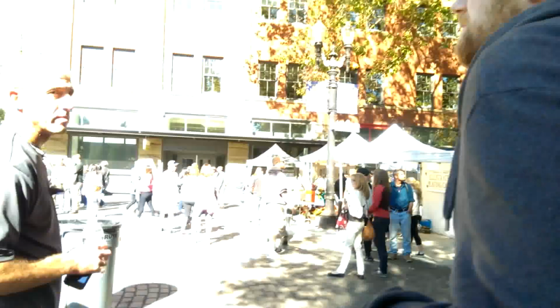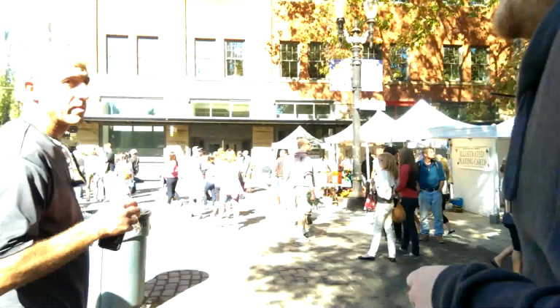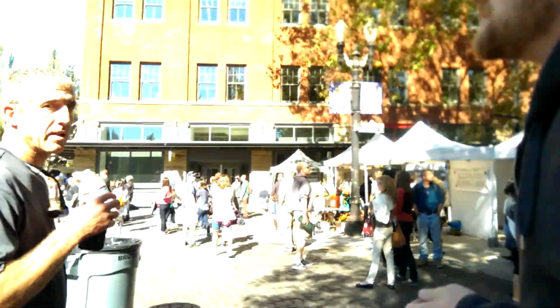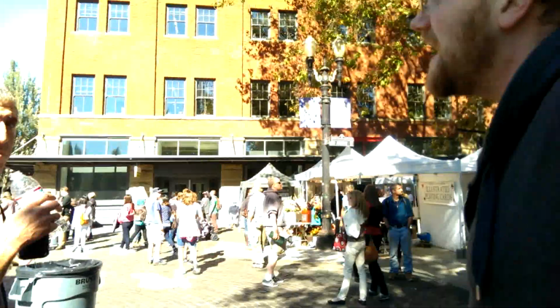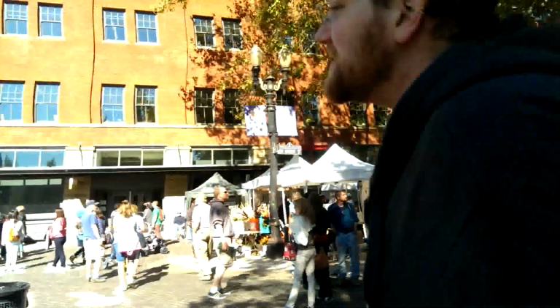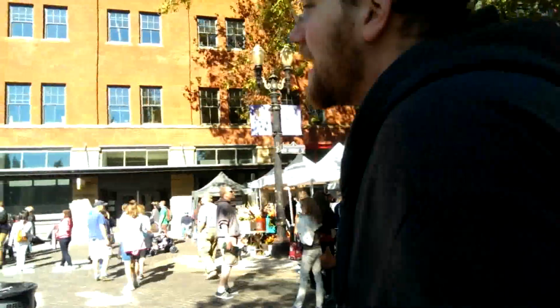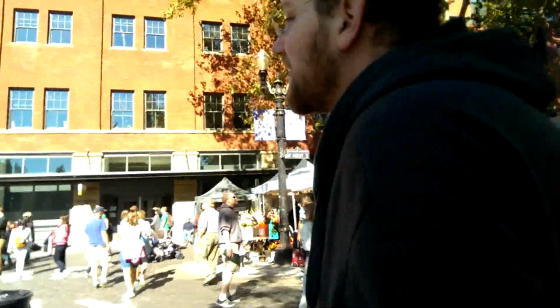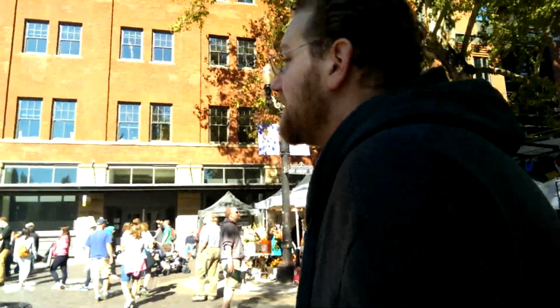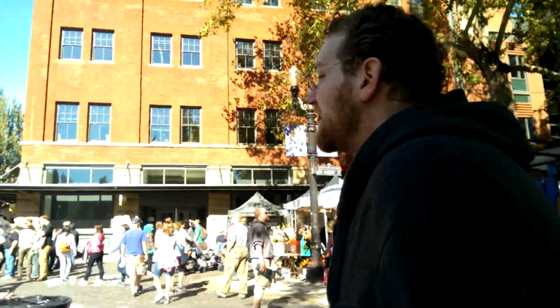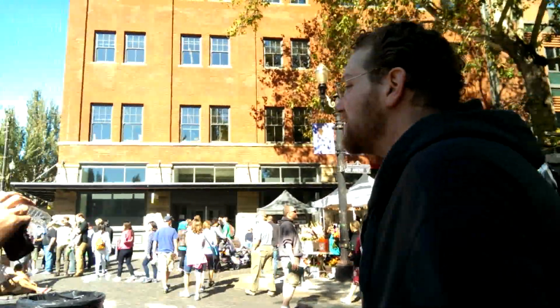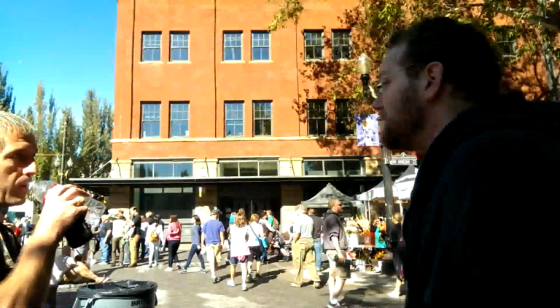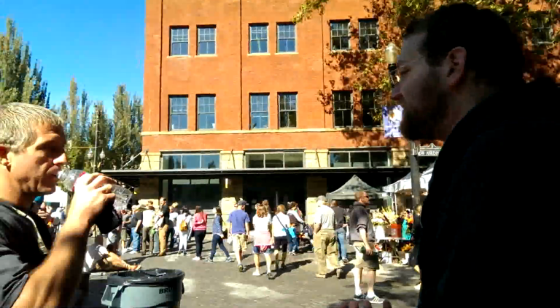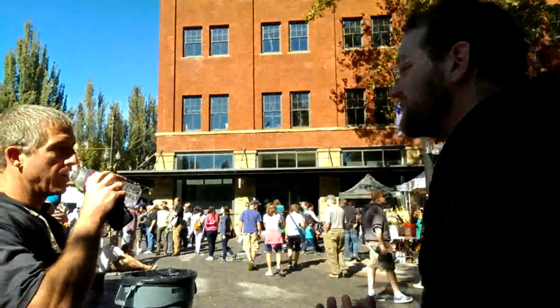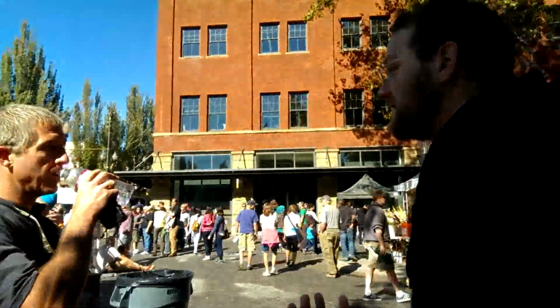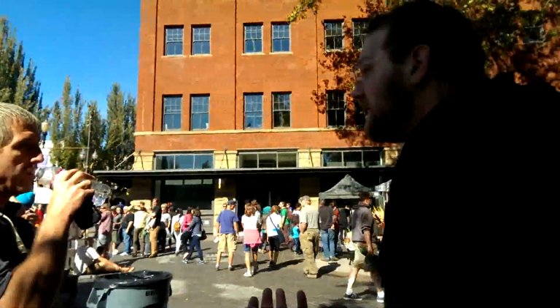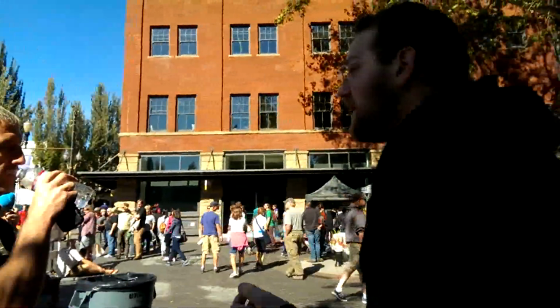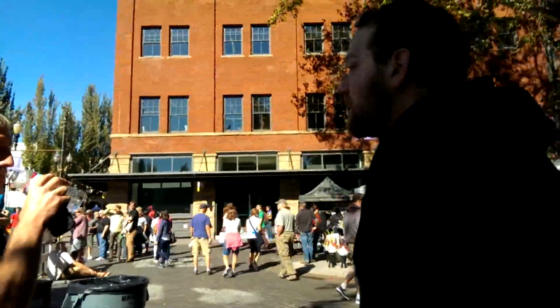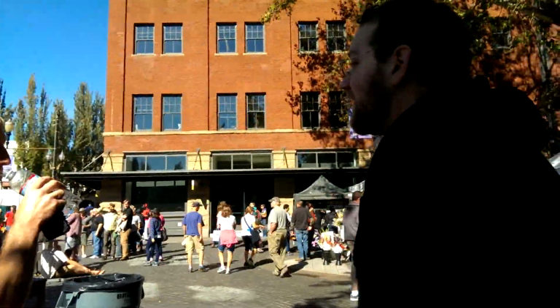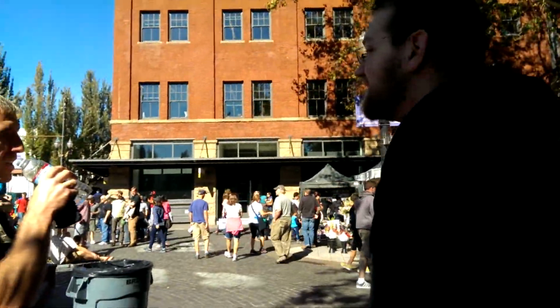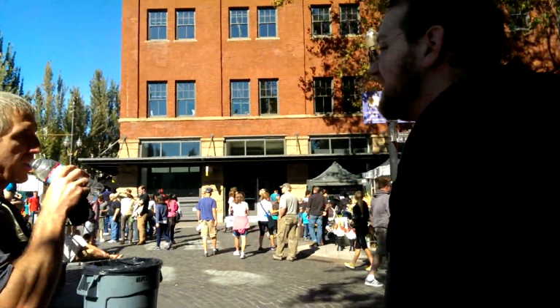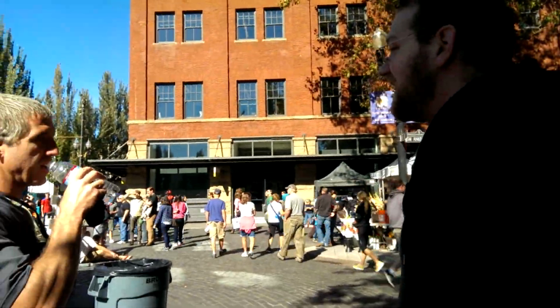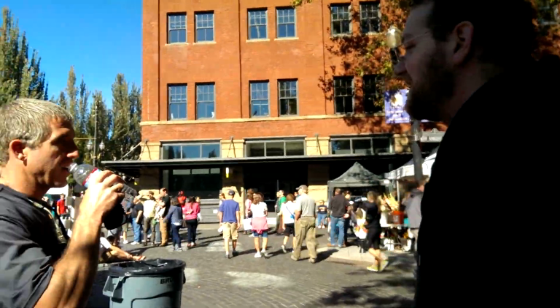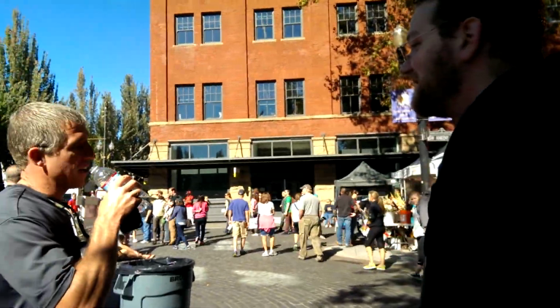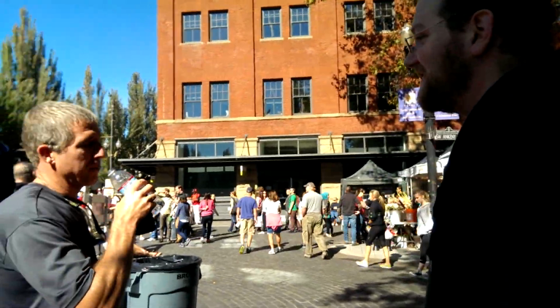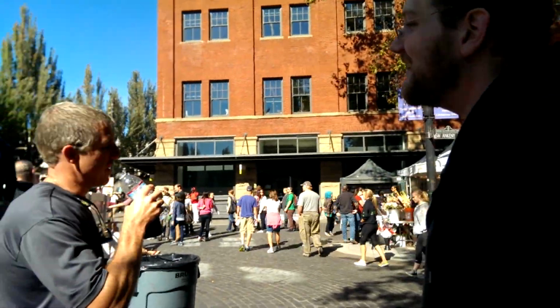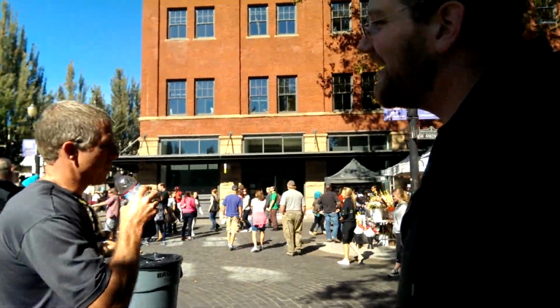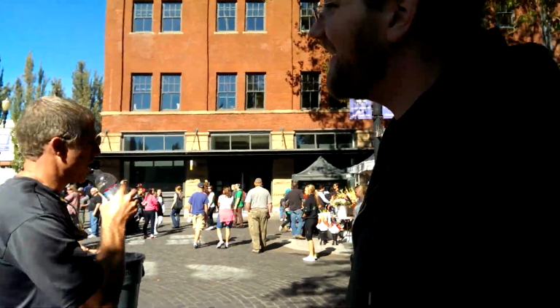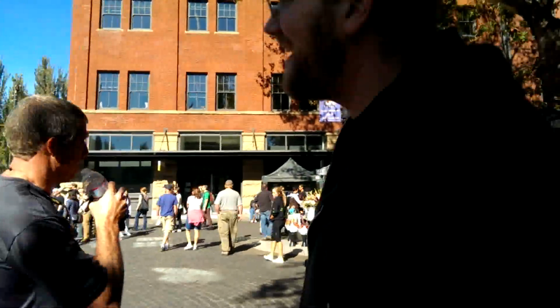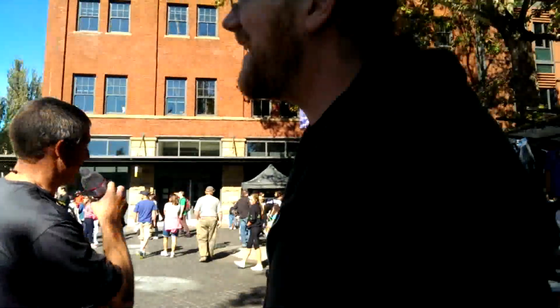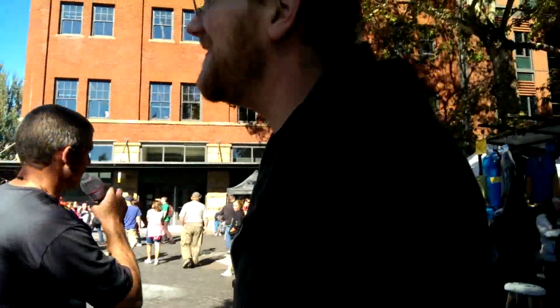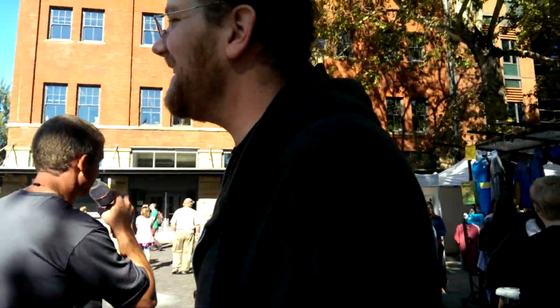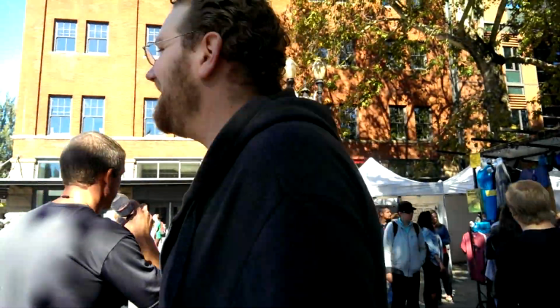My name is Patrick. I'm learning to be a street magician. Would you like to see anything? I'm alright. Okay, thank you.